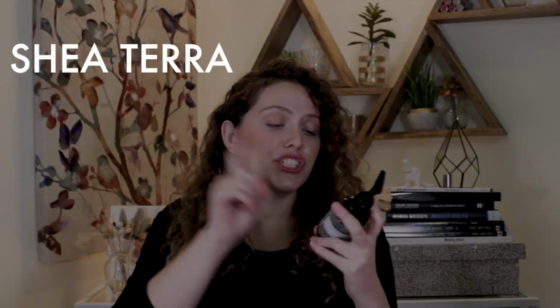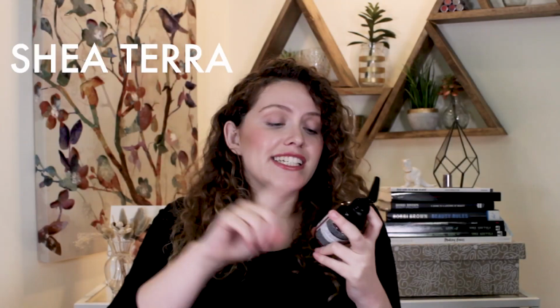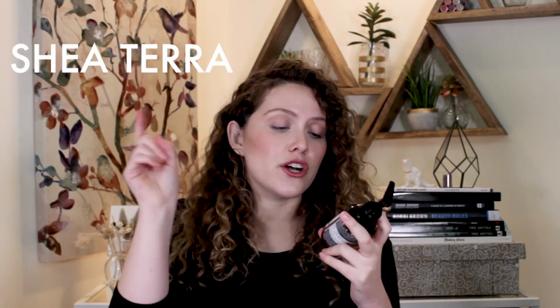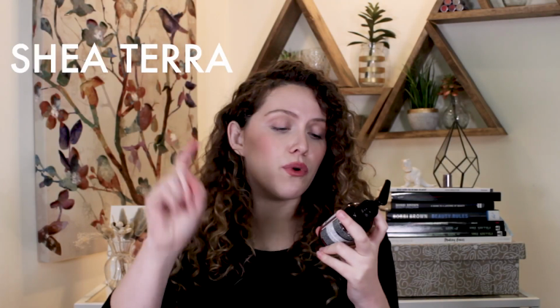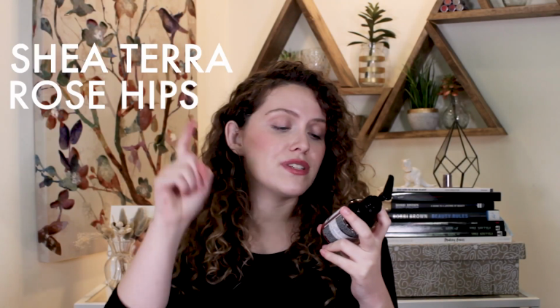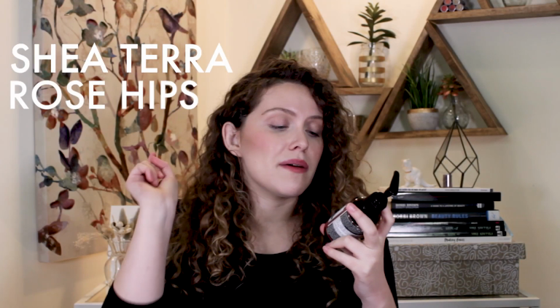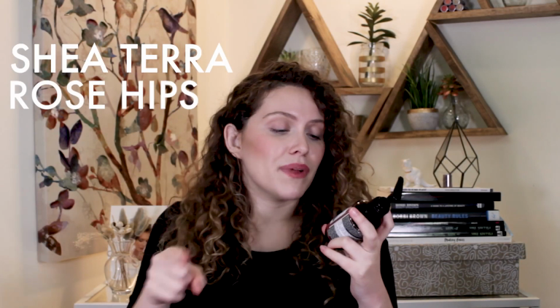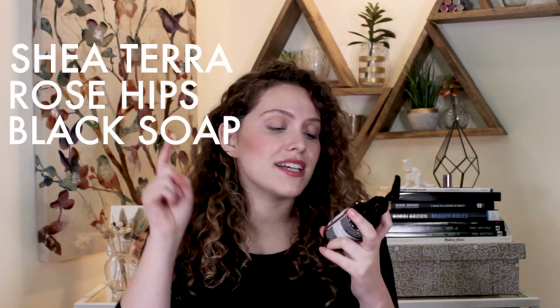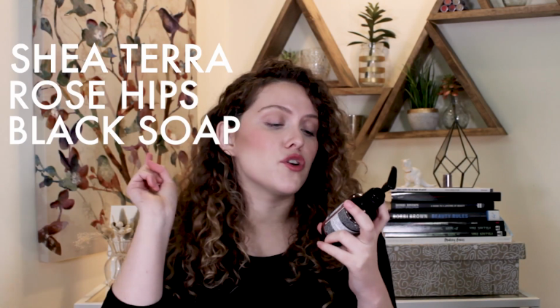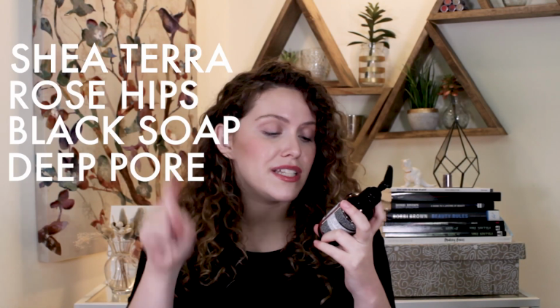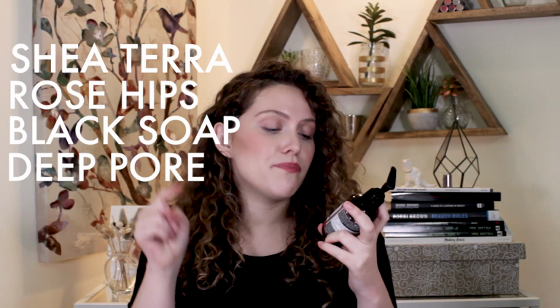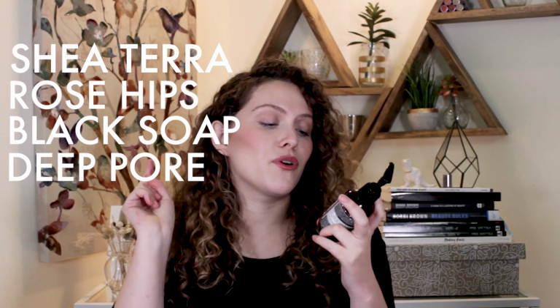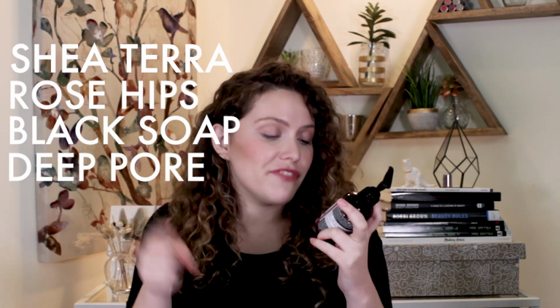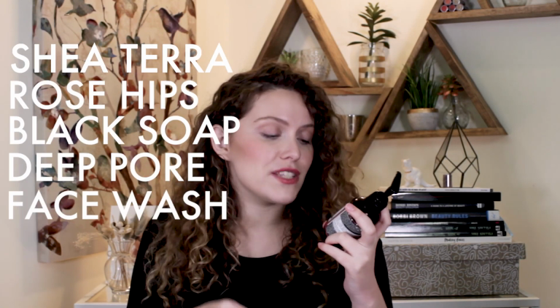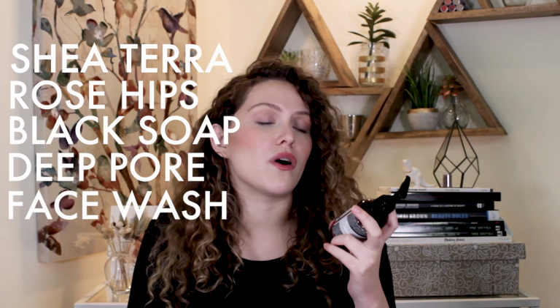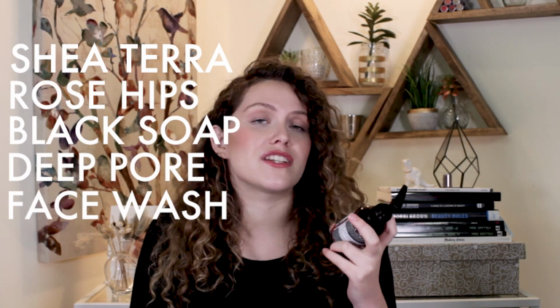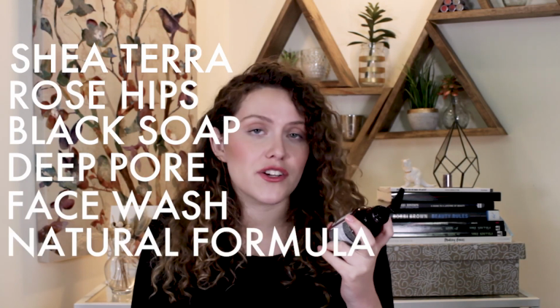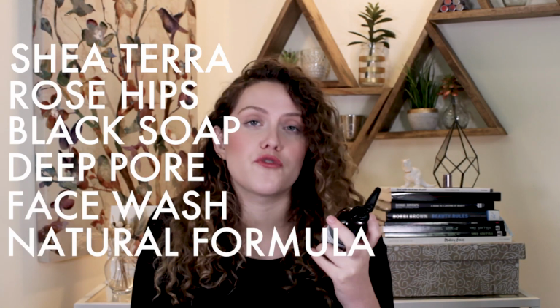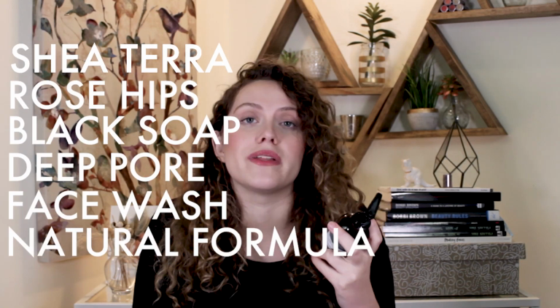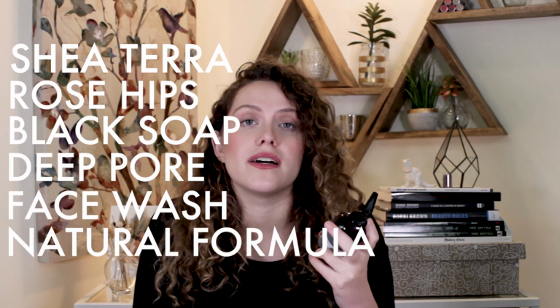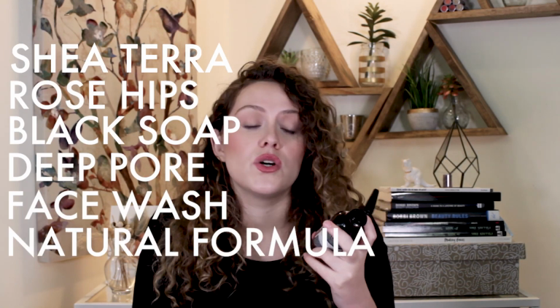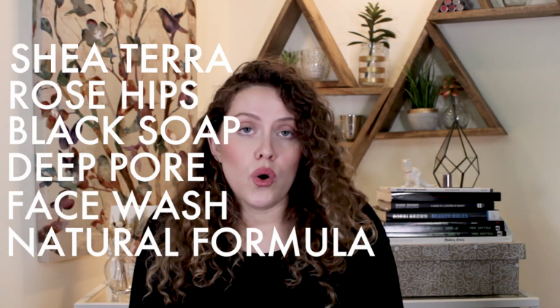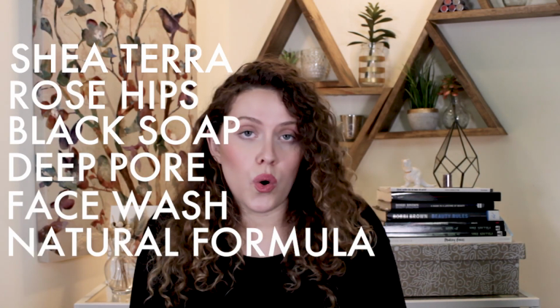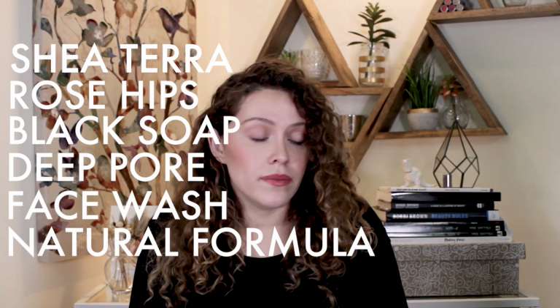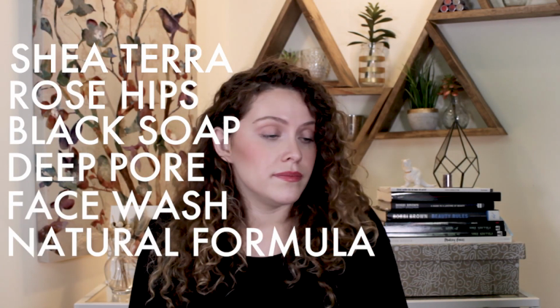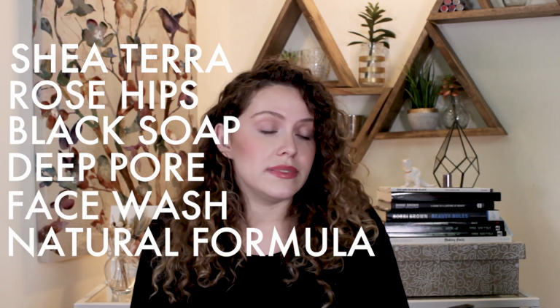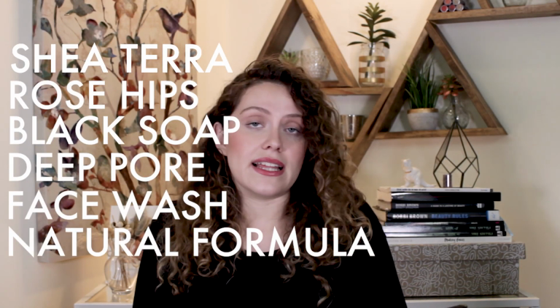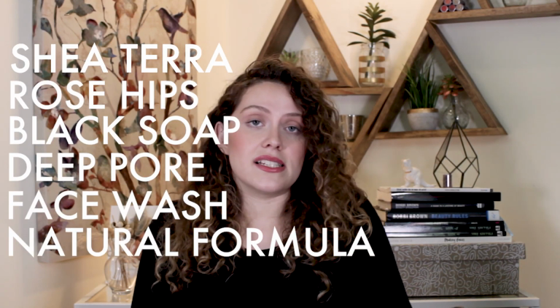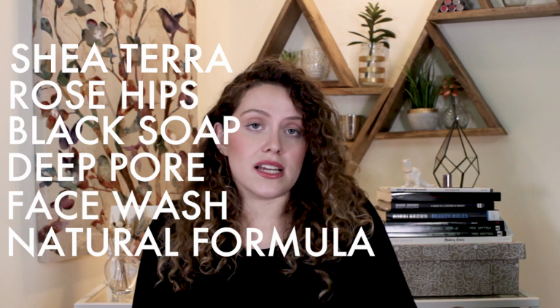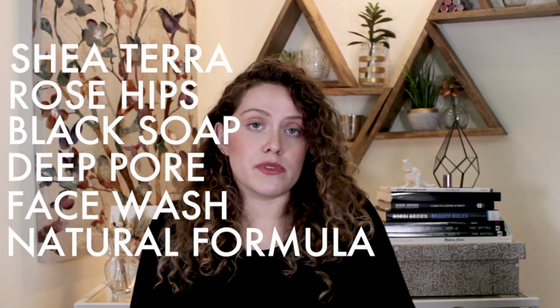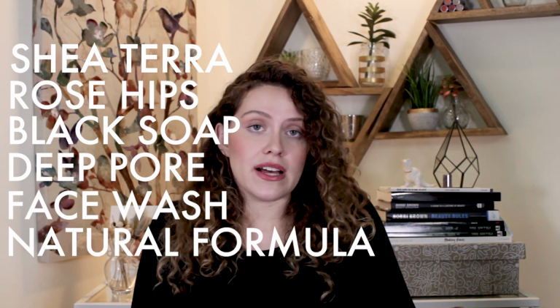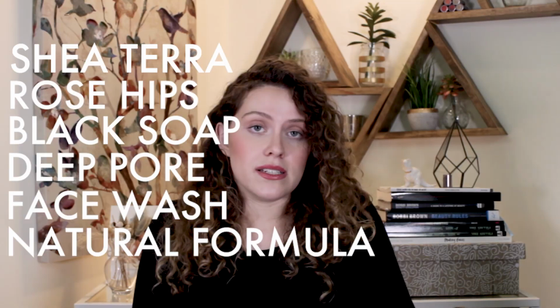Shea Tara Rose Hip Black Soap Deep Pore Face Wash Natural Formula. Say that 10 times fast.